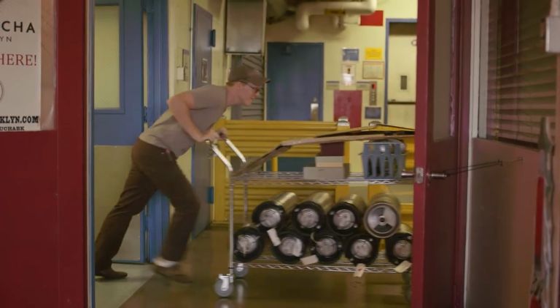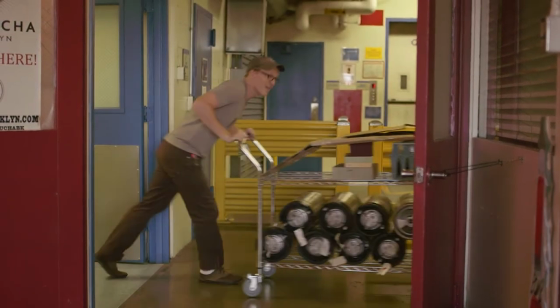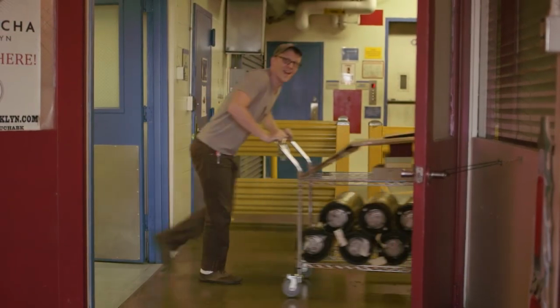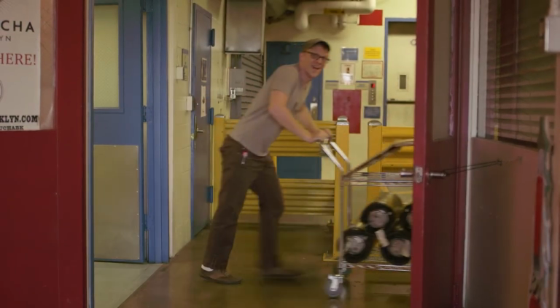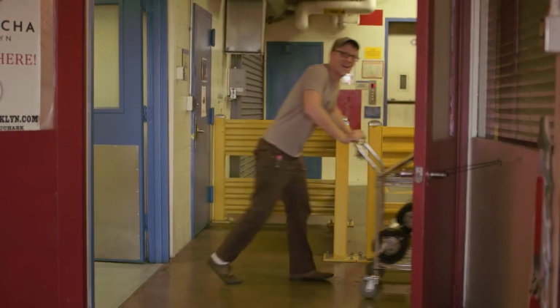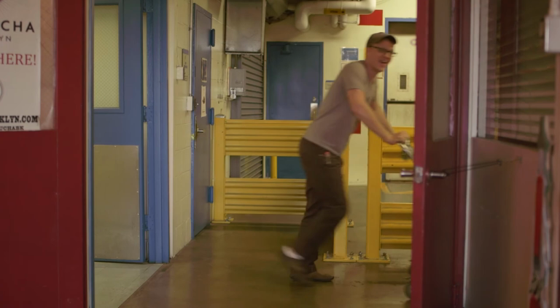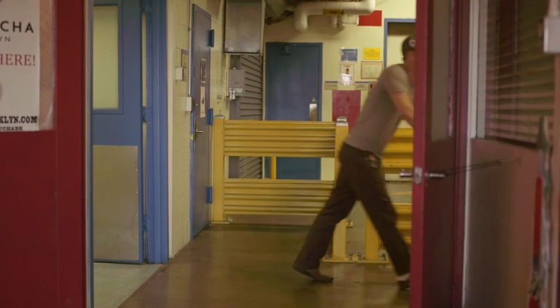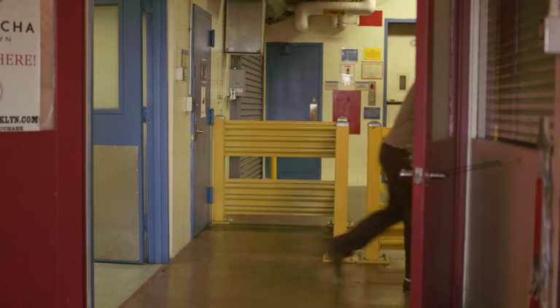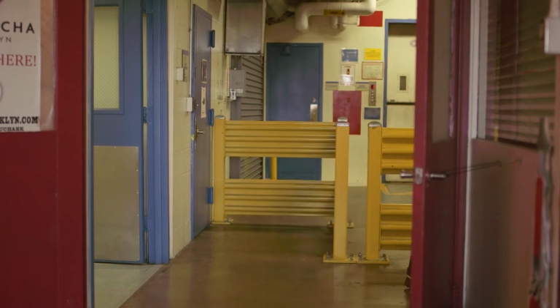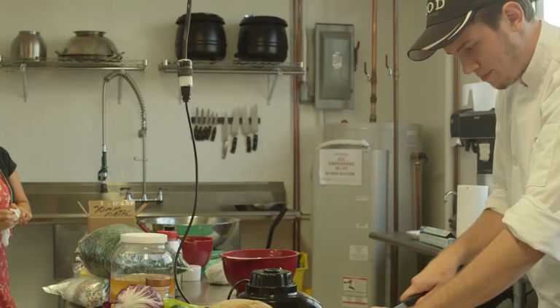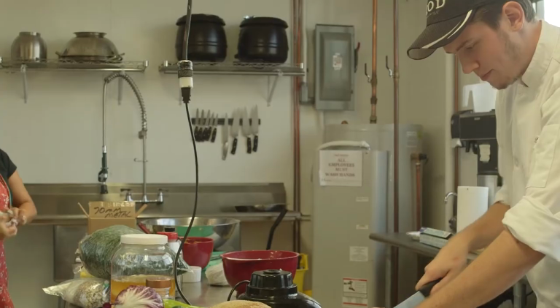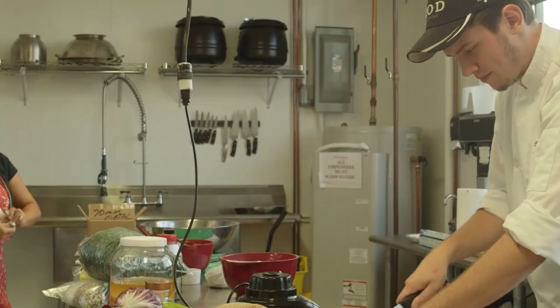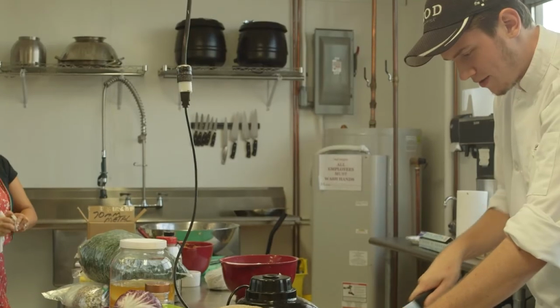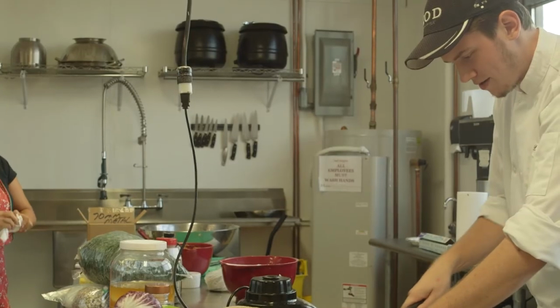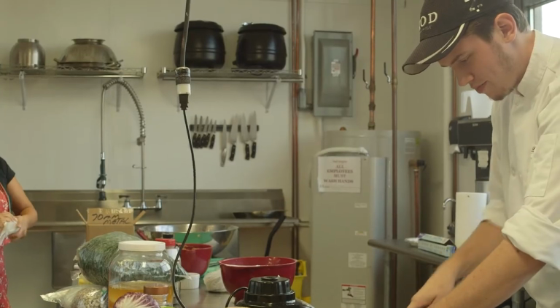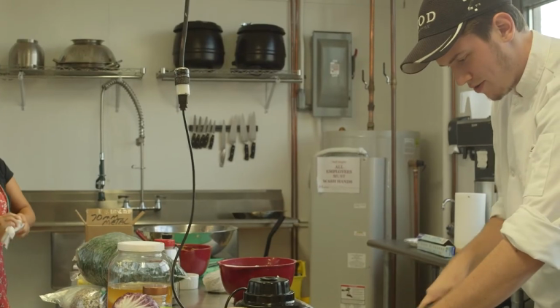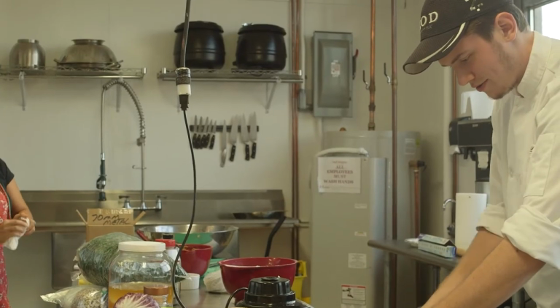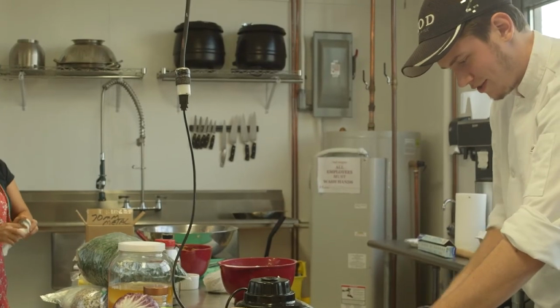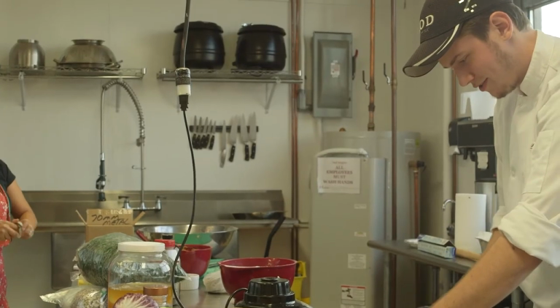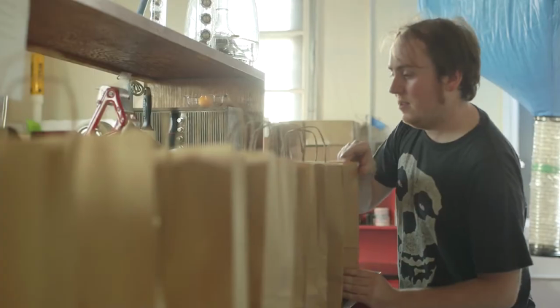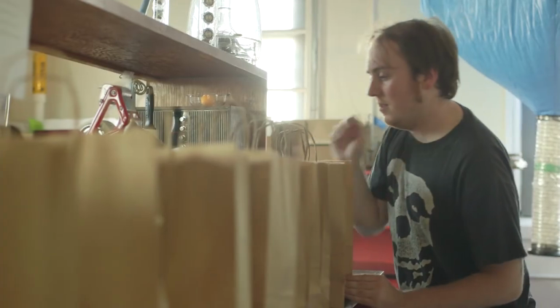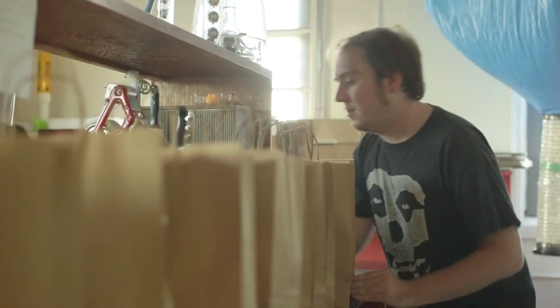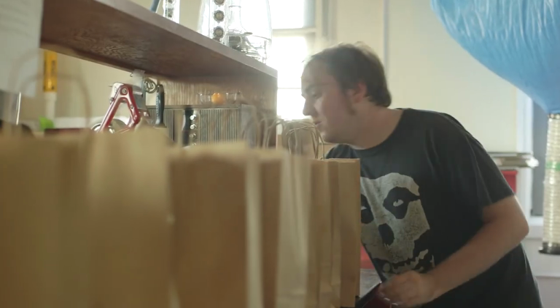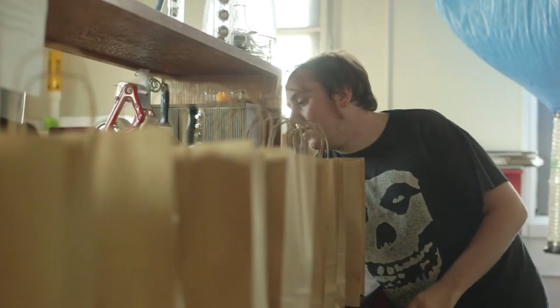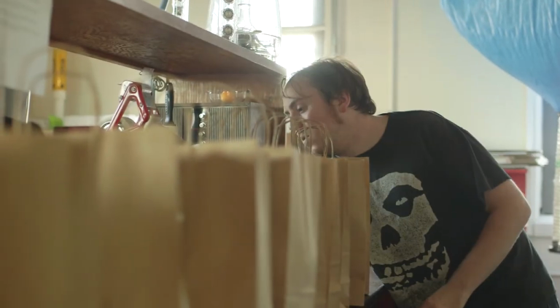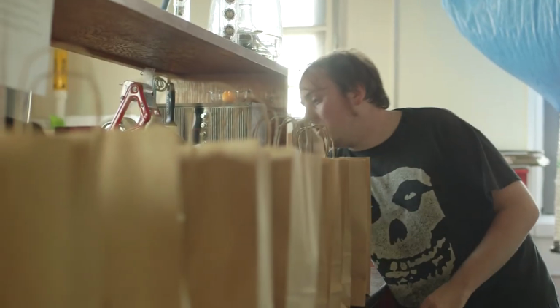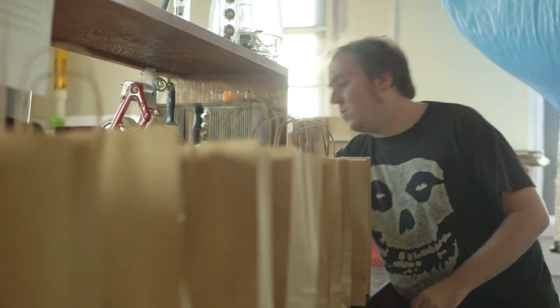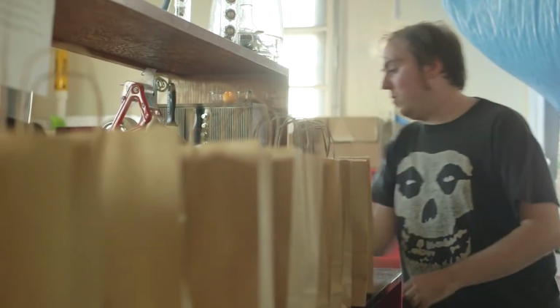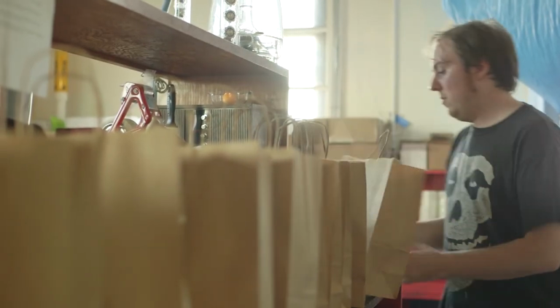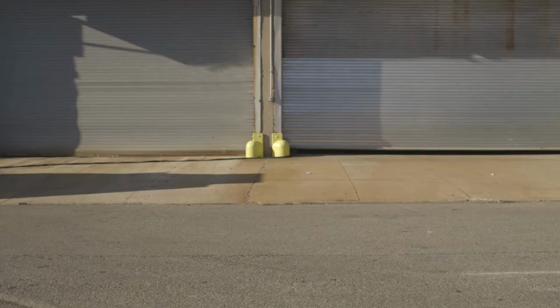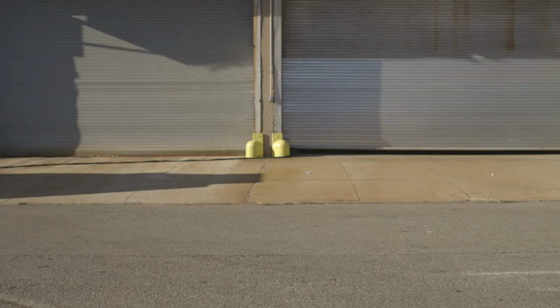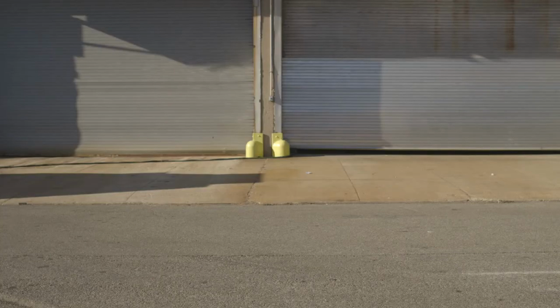Next to them, our customer service team is waiting to respond to all your brewing needs.